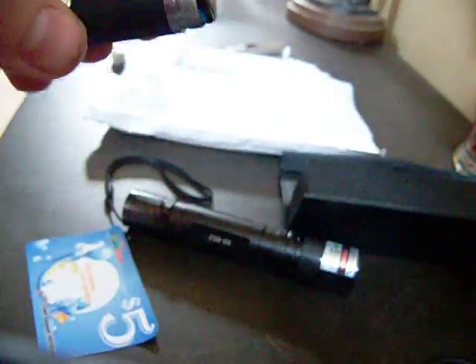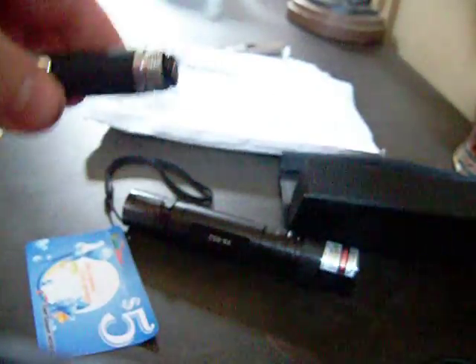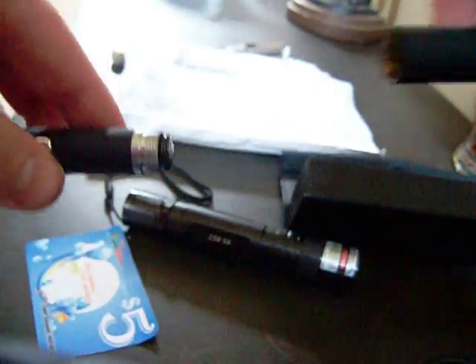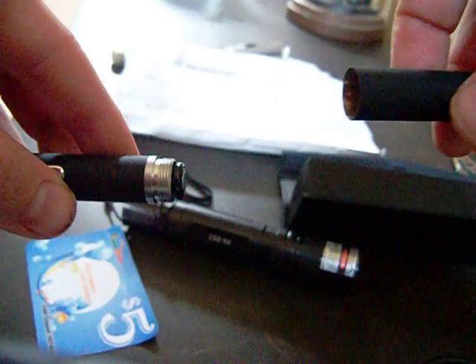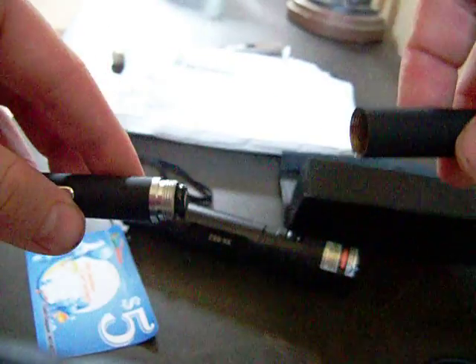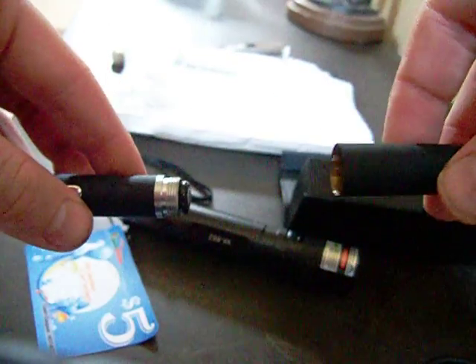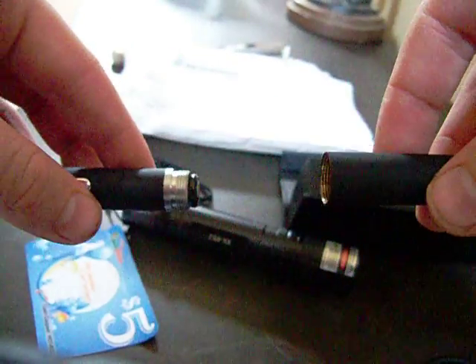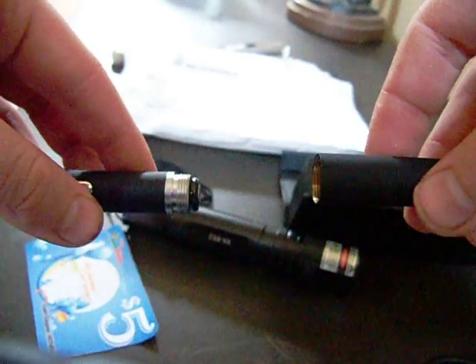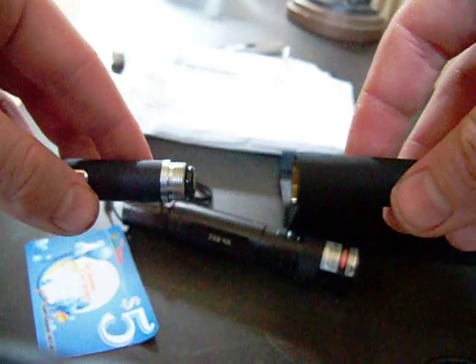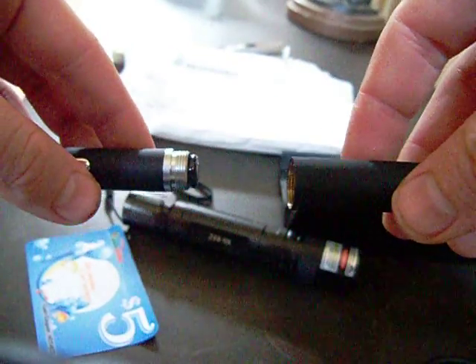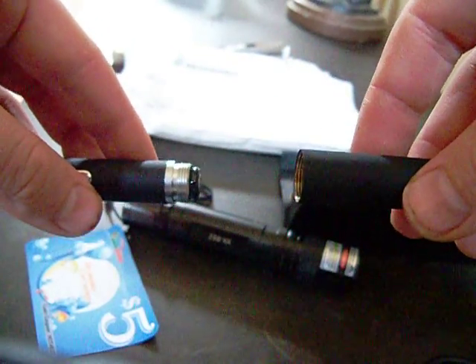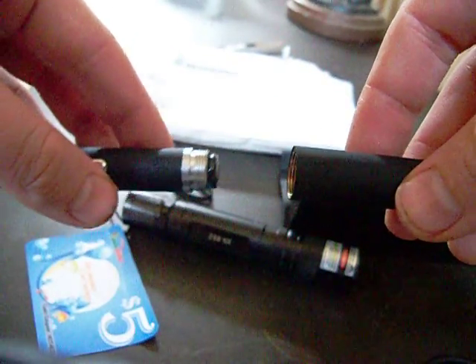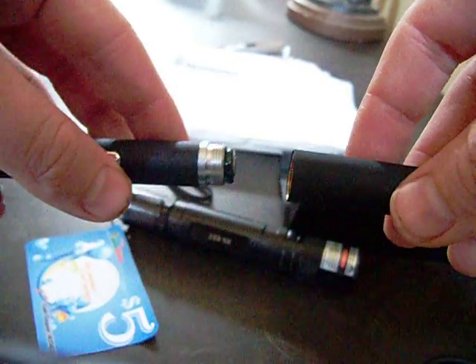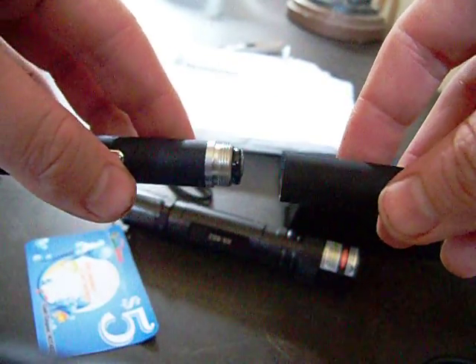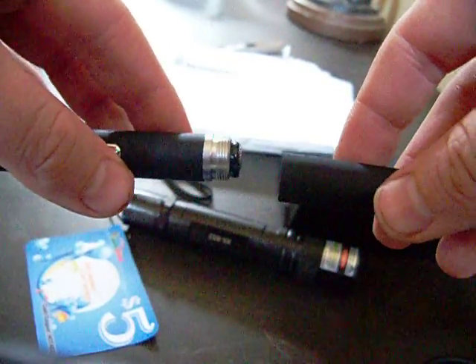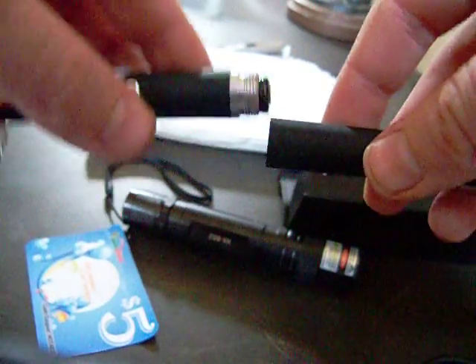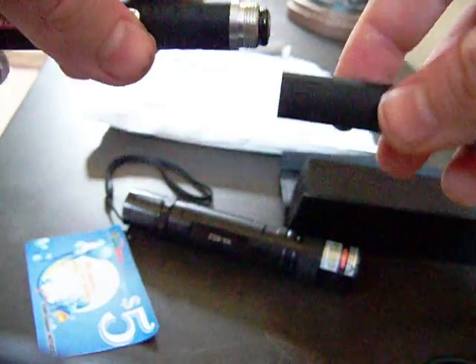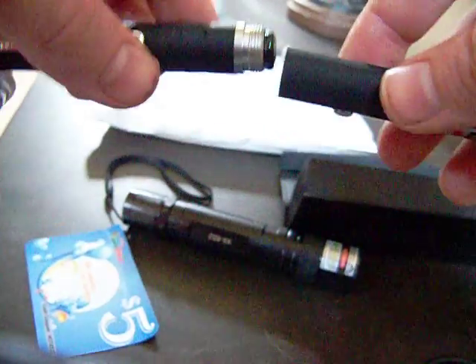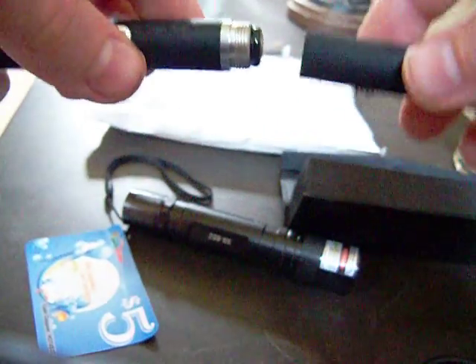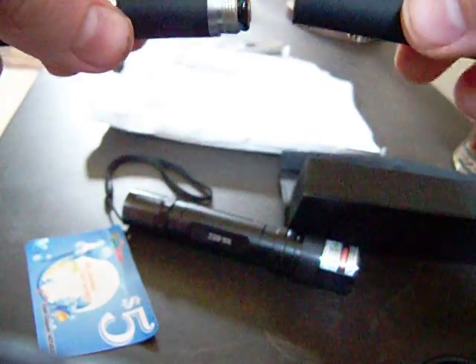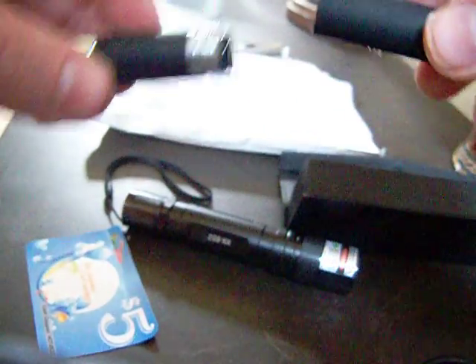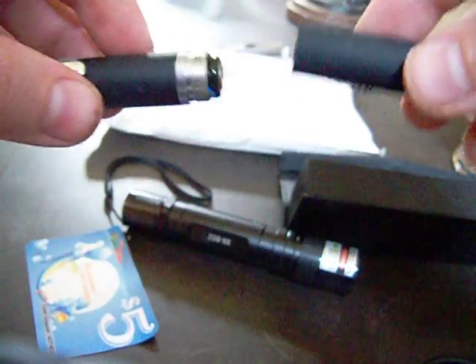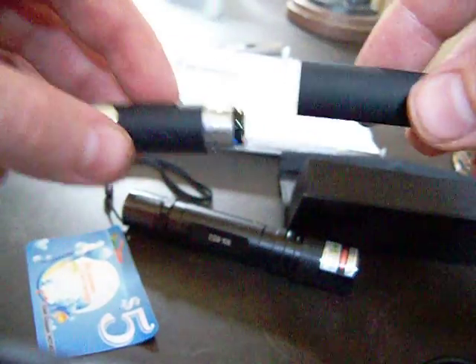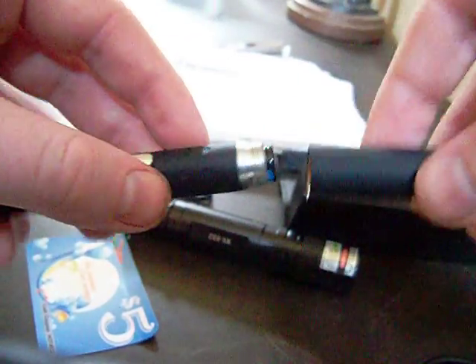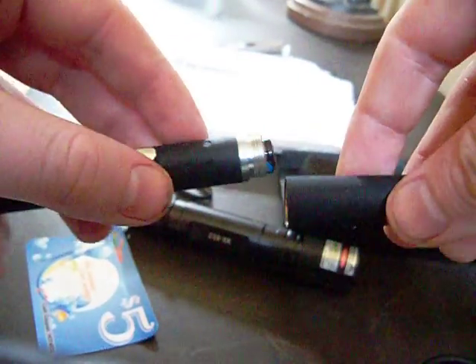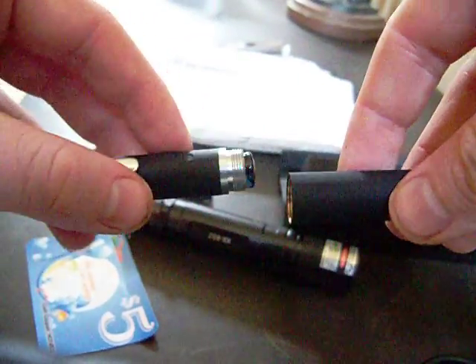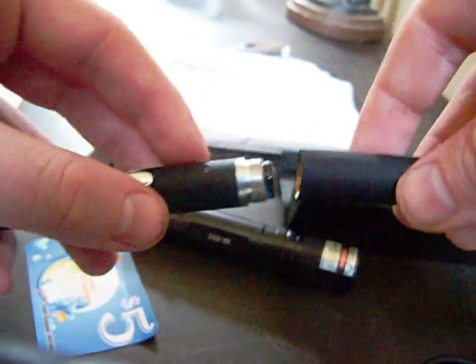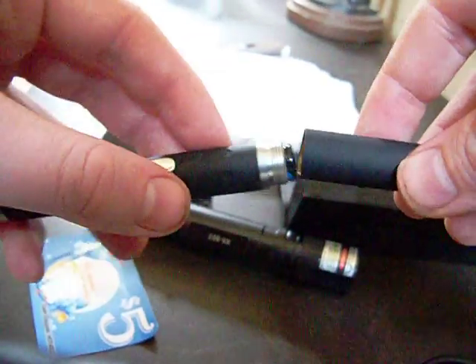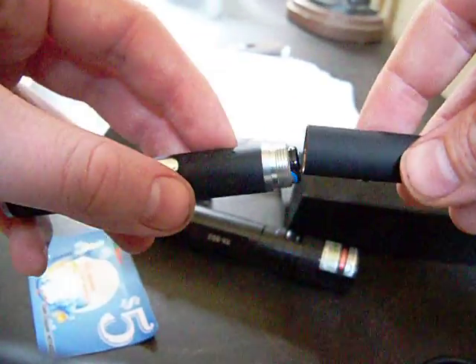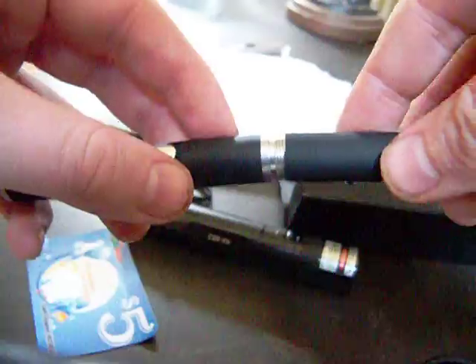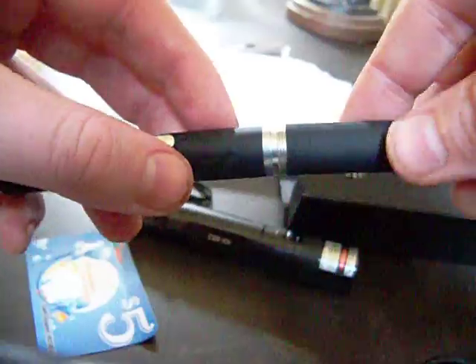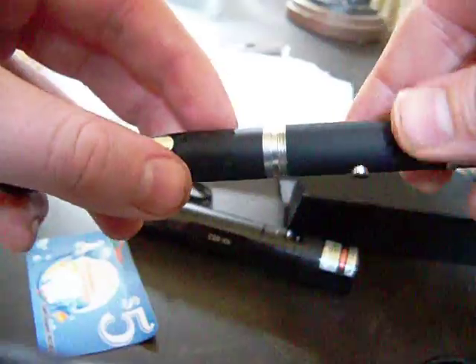Sorry, my camera shut off on me. Now let me just put these two back together.